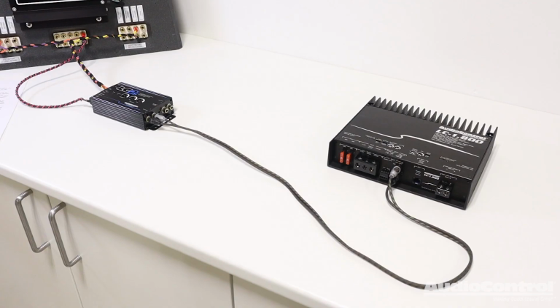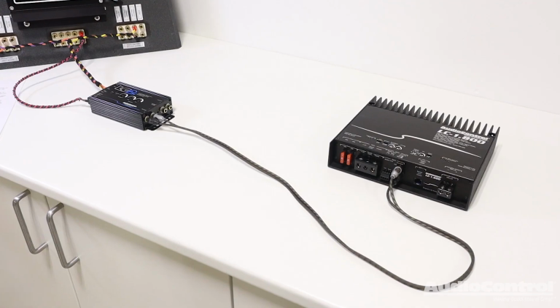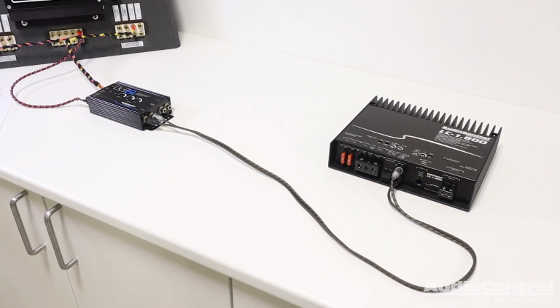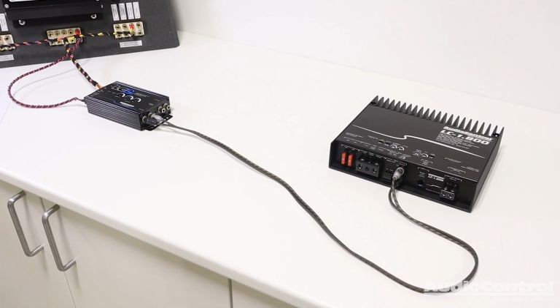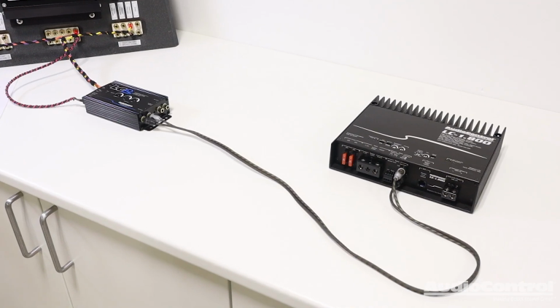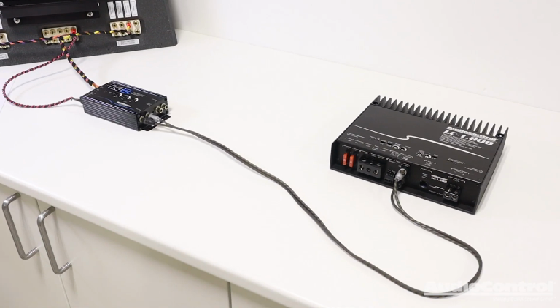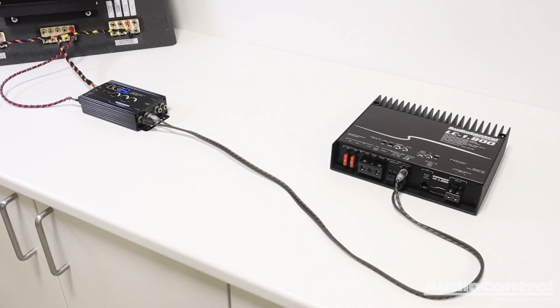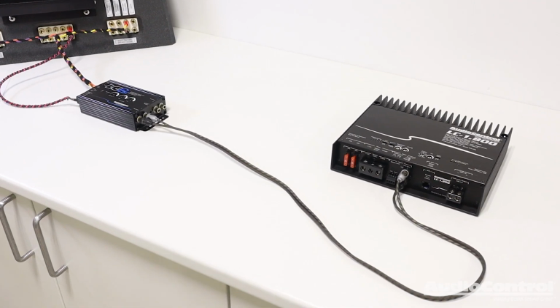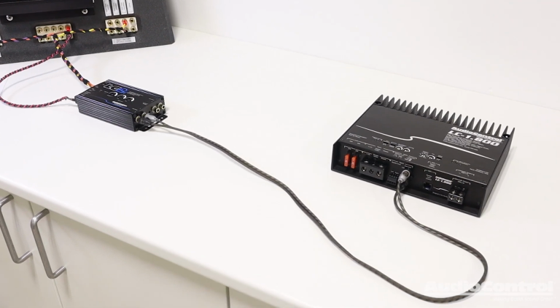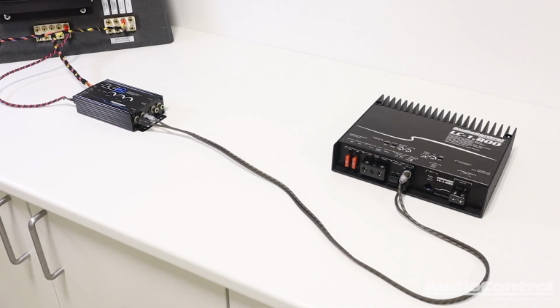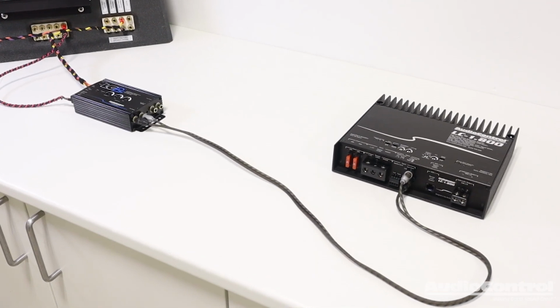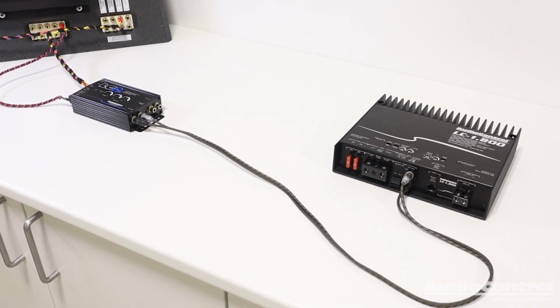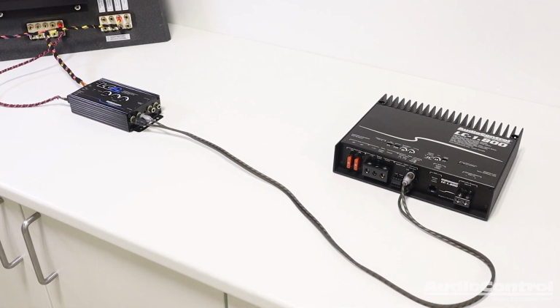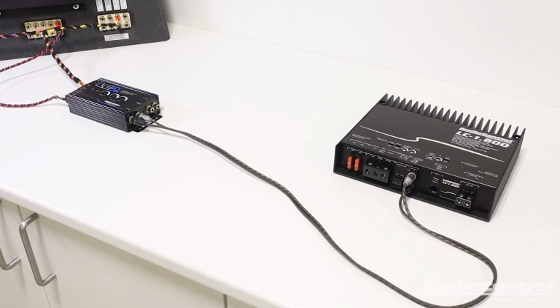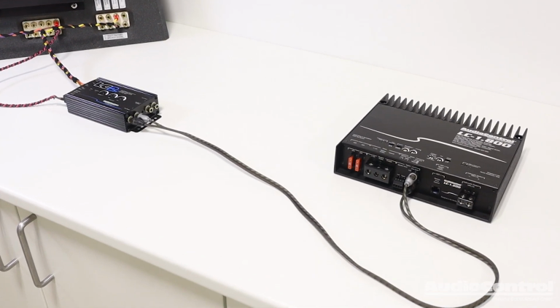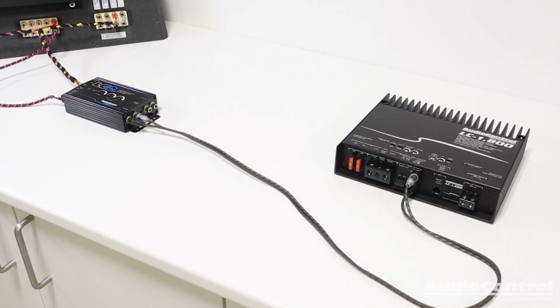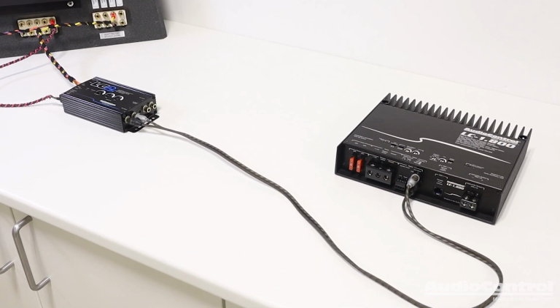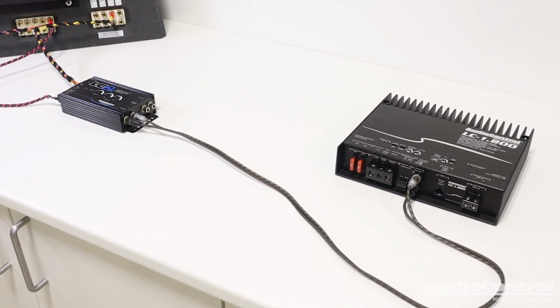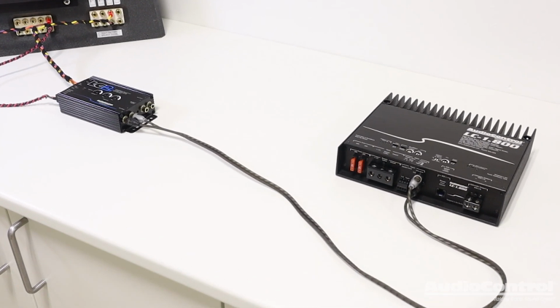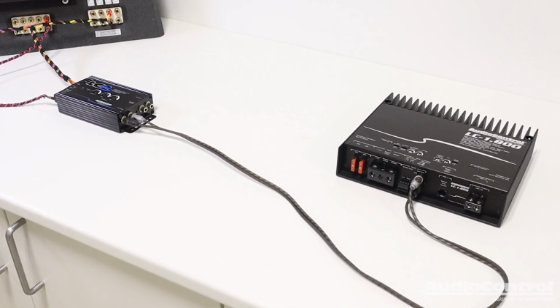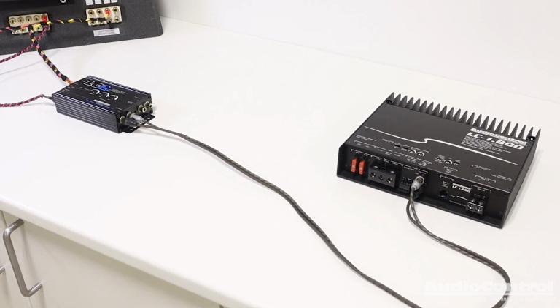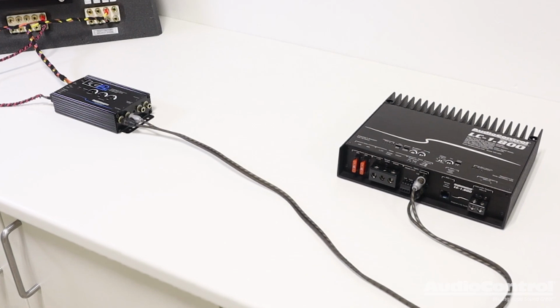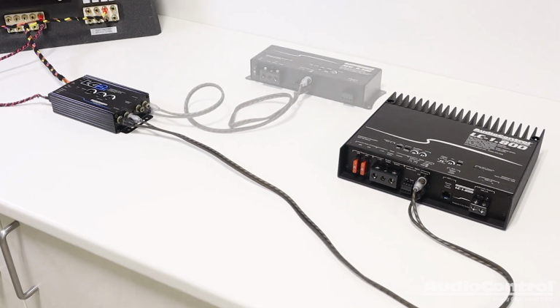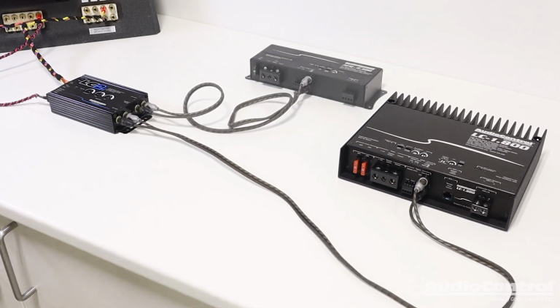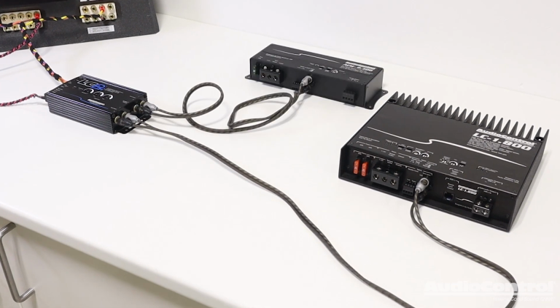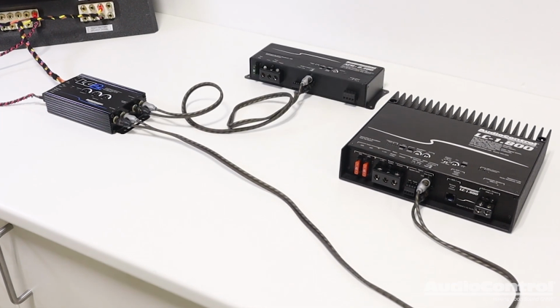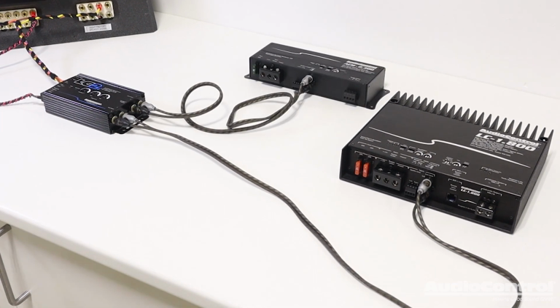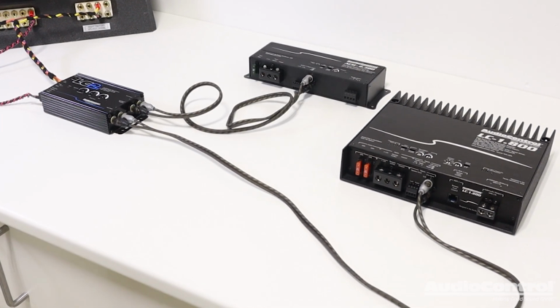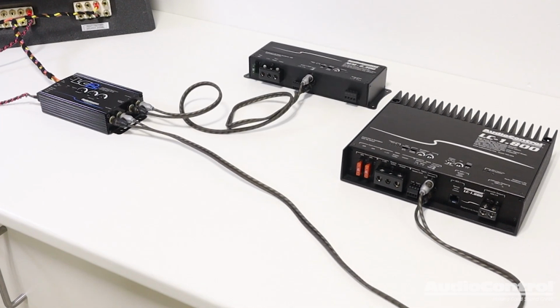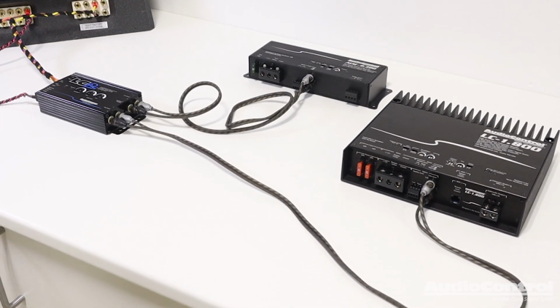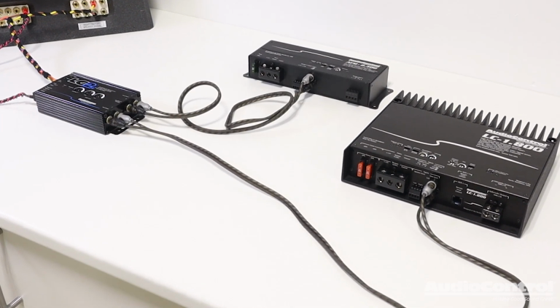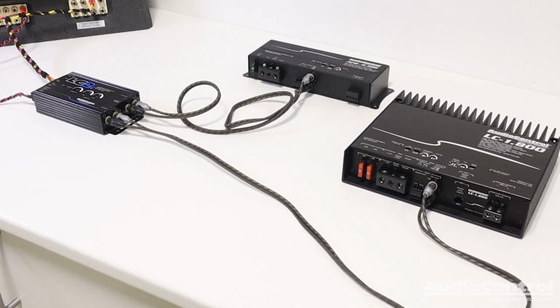The LC2i is great for systems where you need to do a simple bass amplifier add-on or a multiple amp setup.